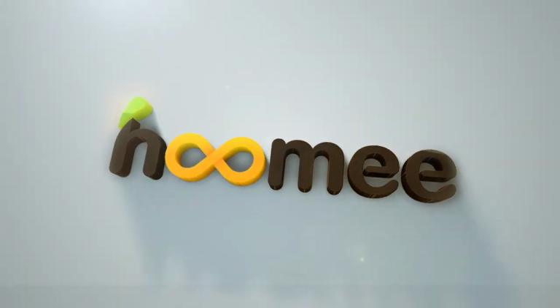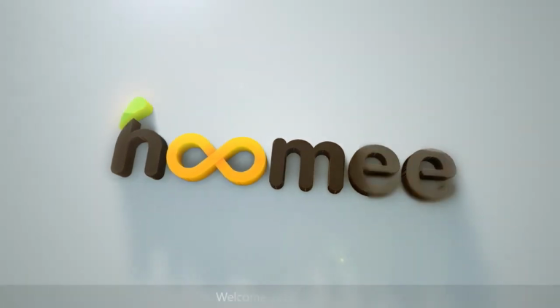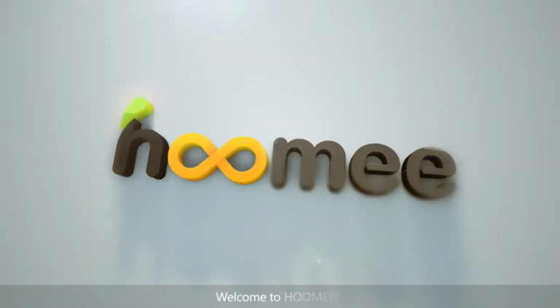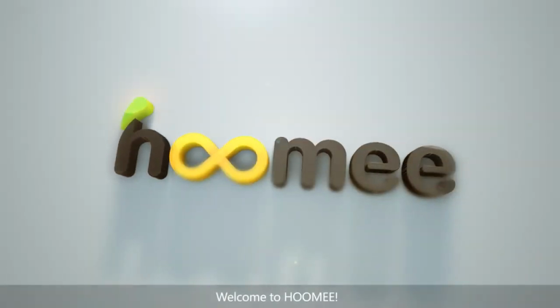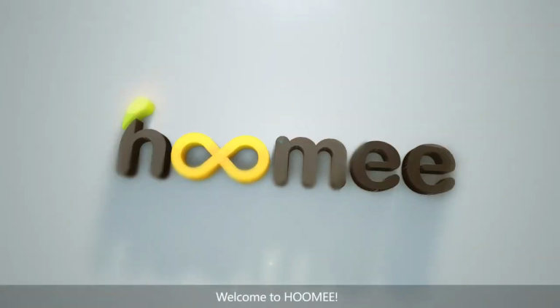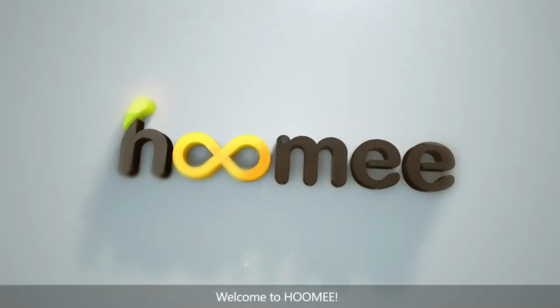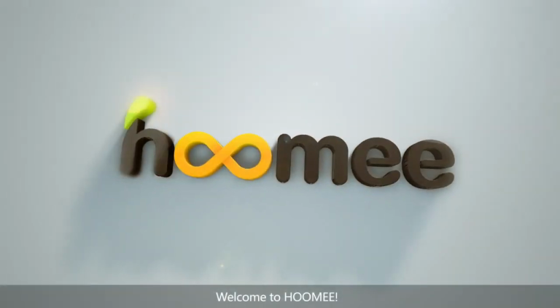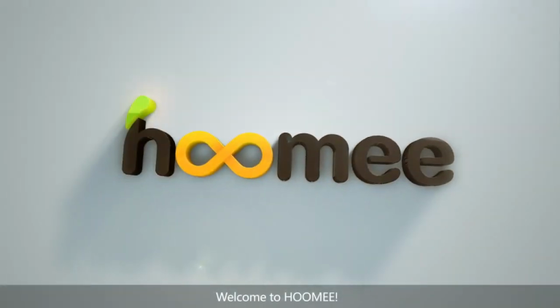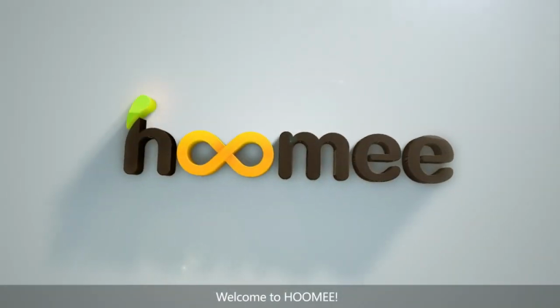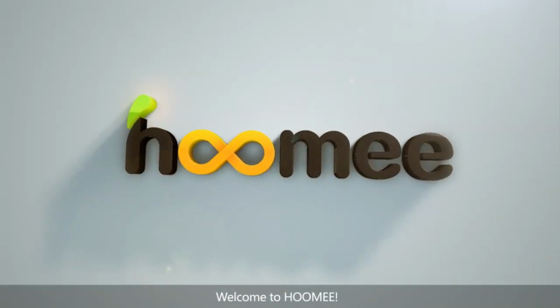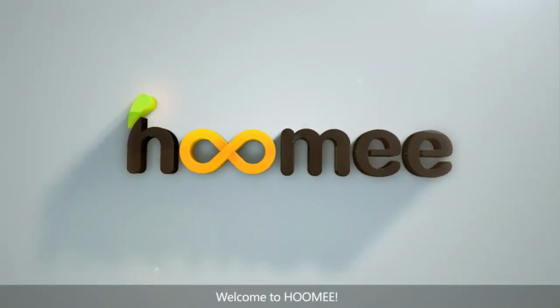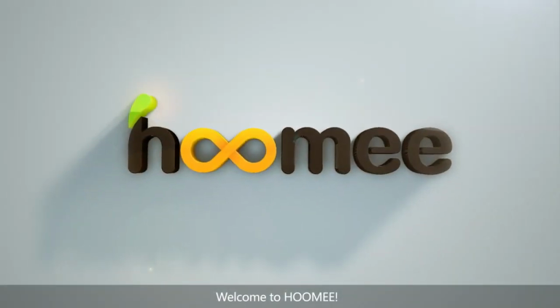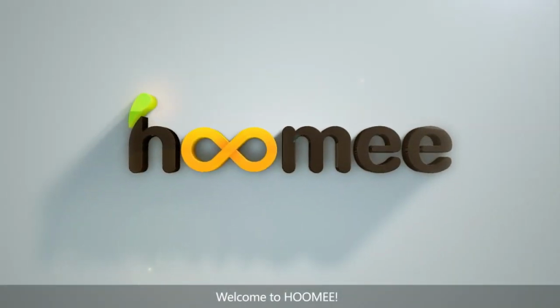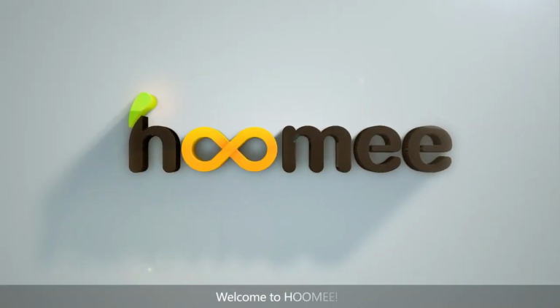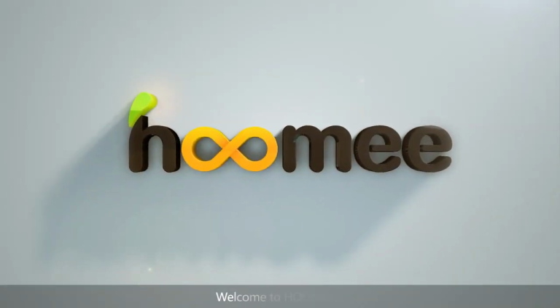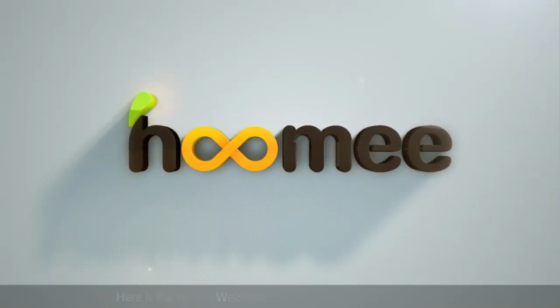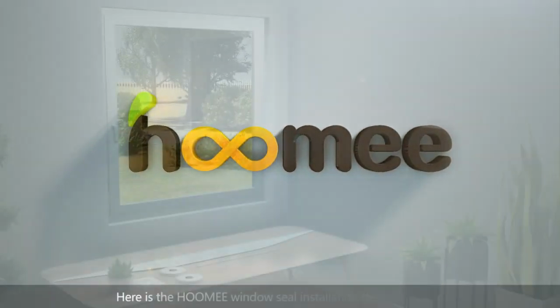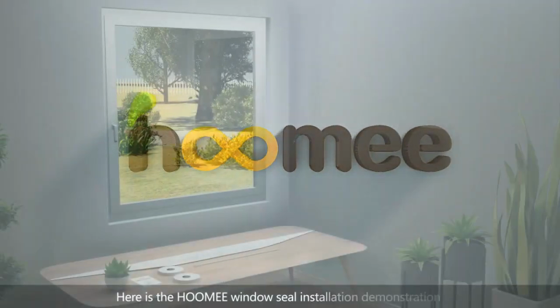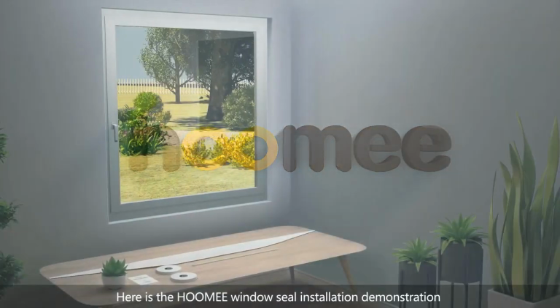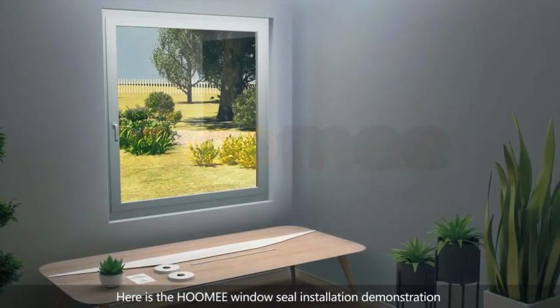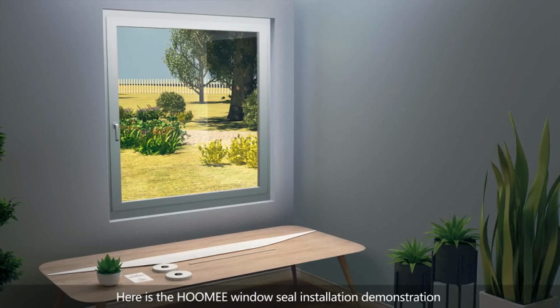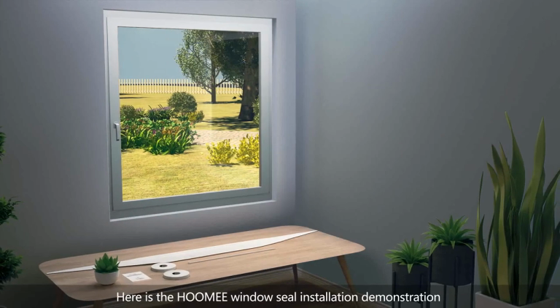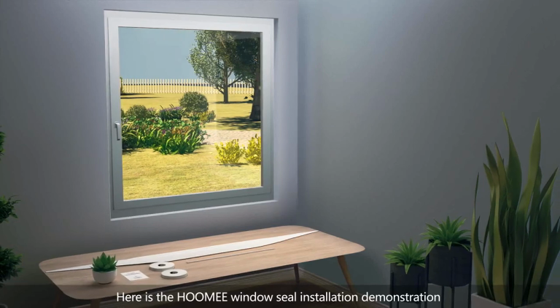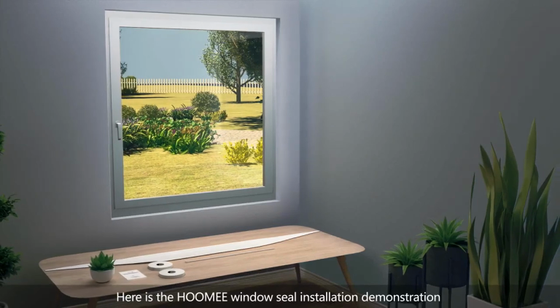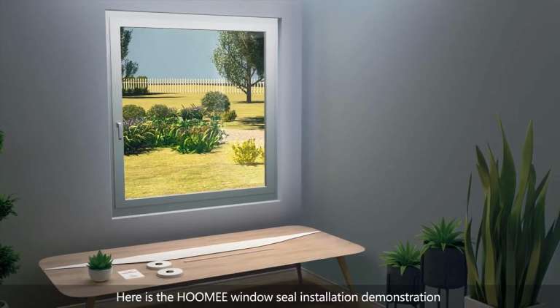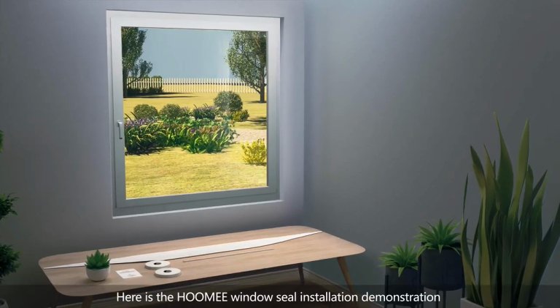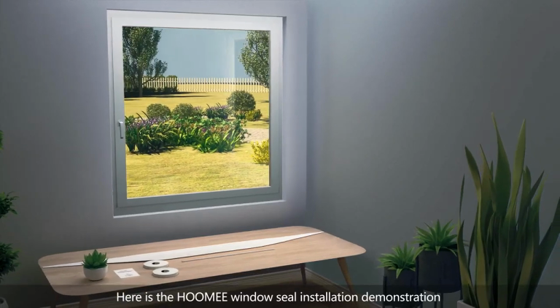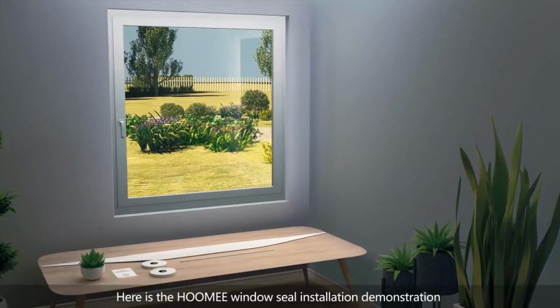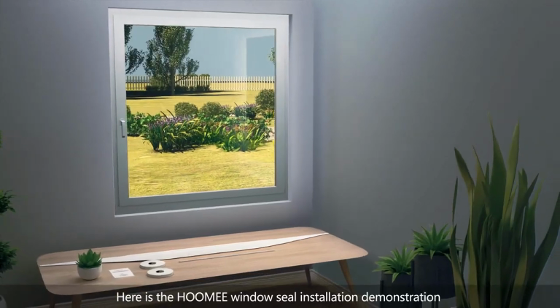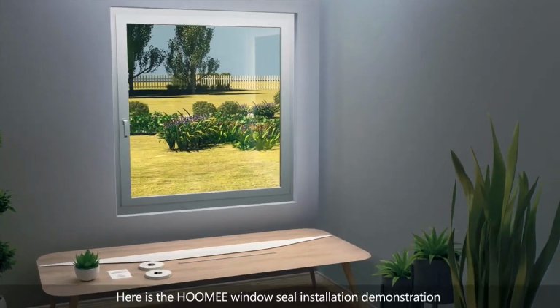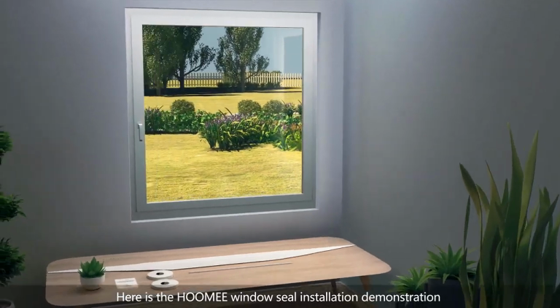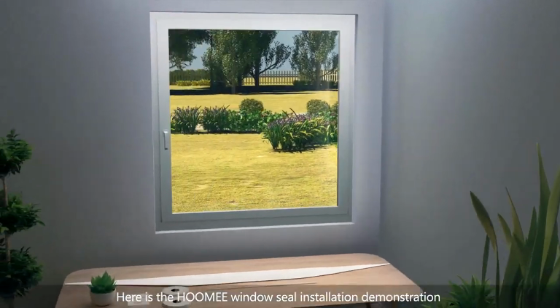Welcome to Hoomi. Here is the Hoomi window seal installation demonstration.